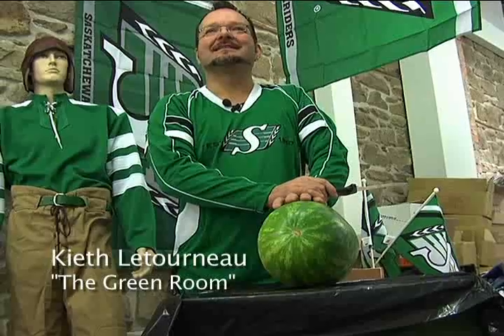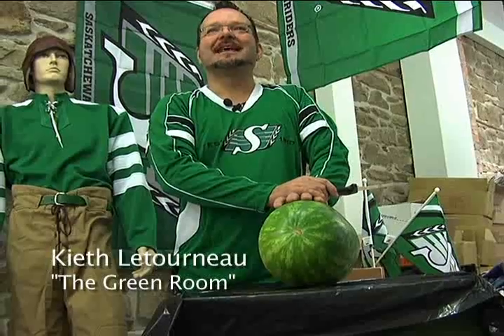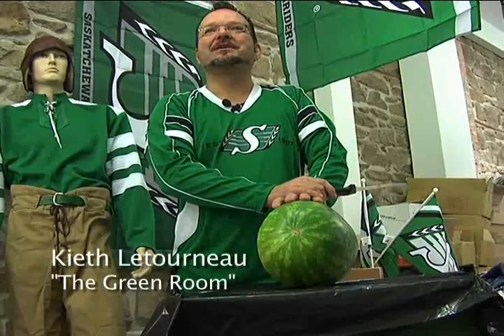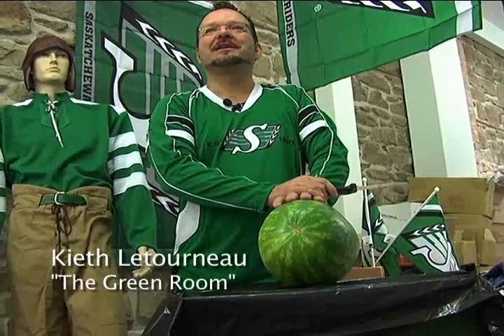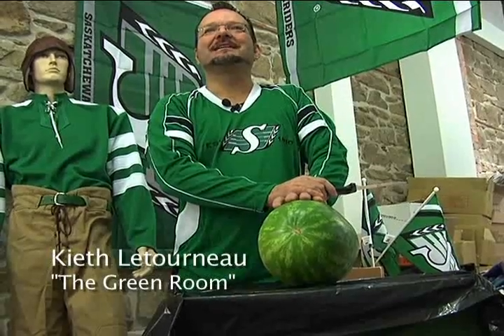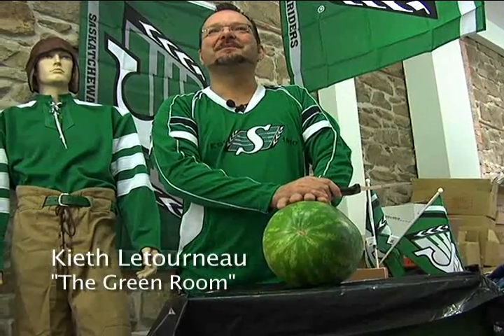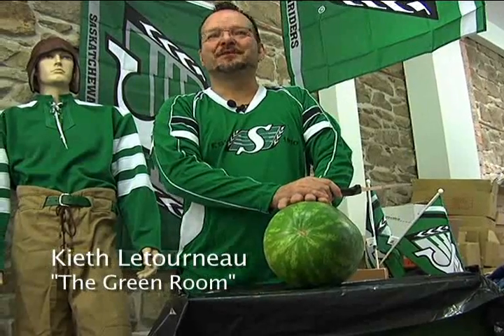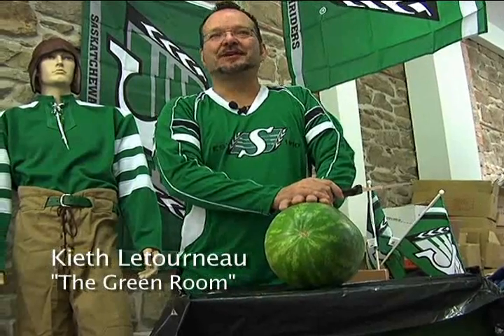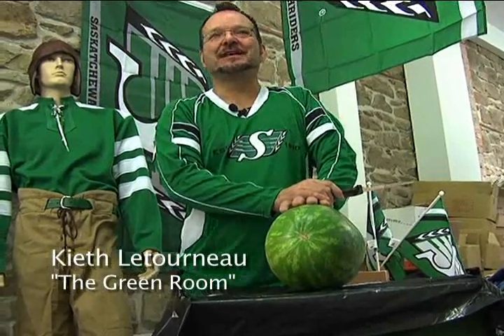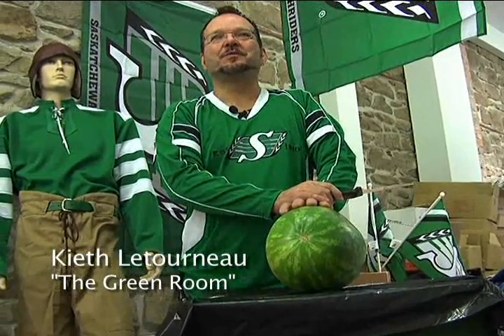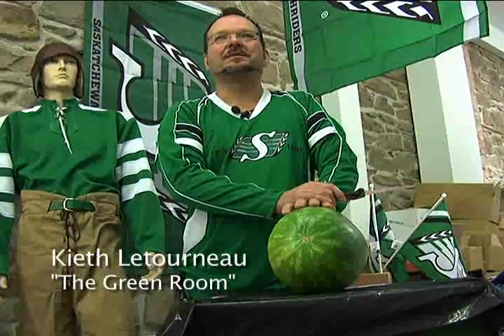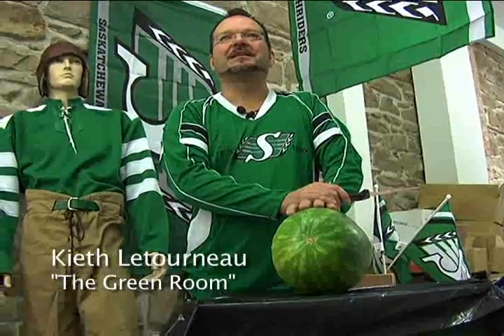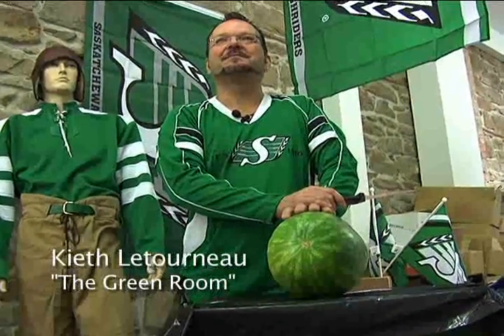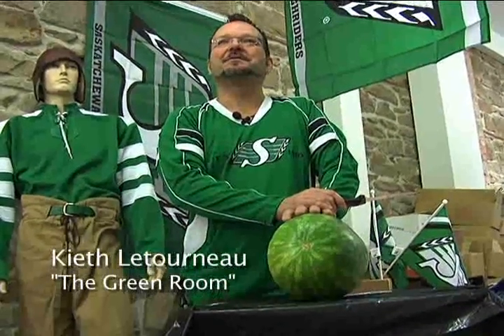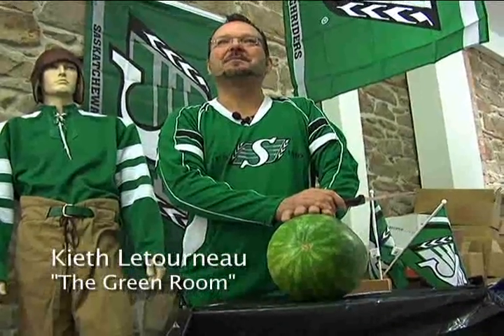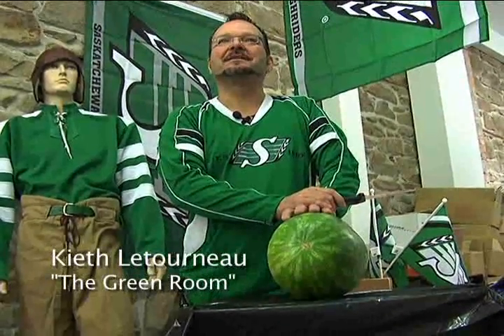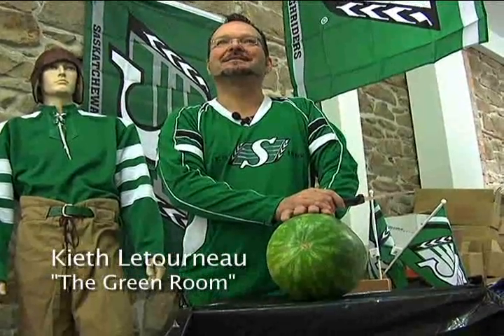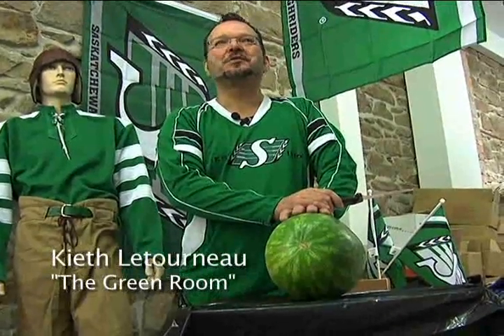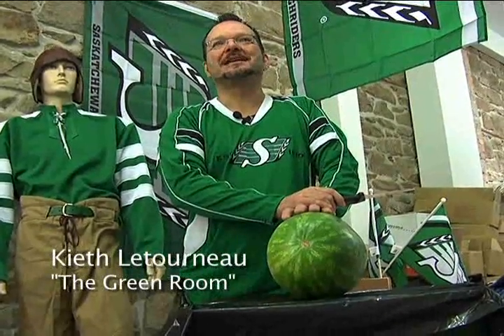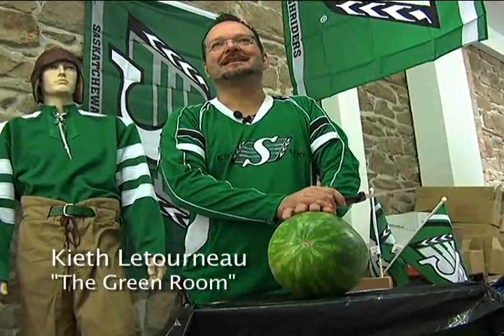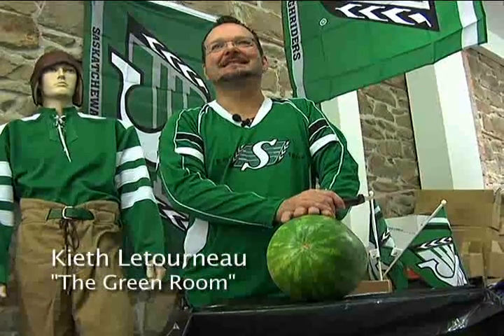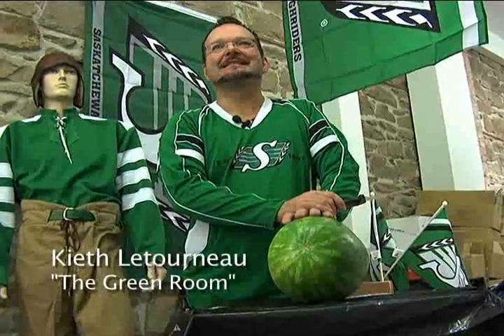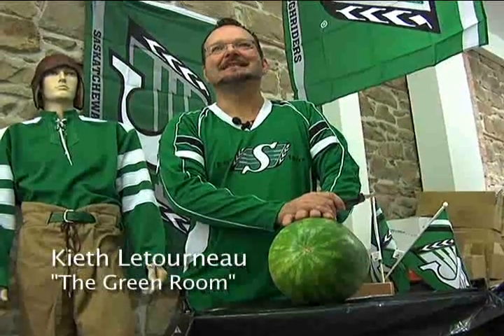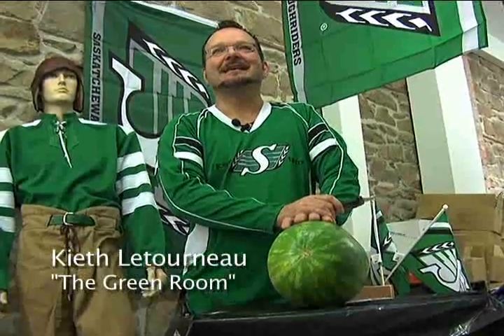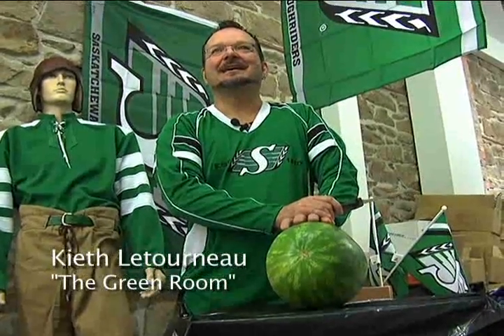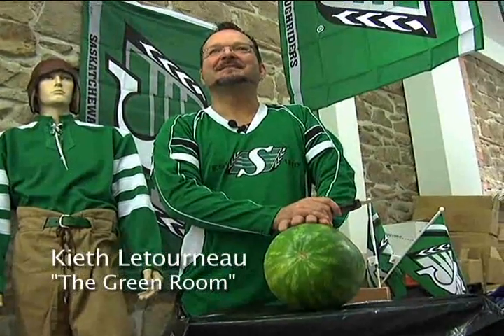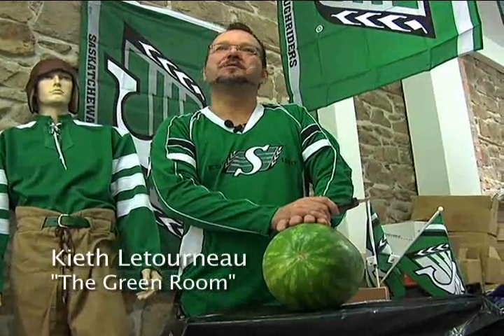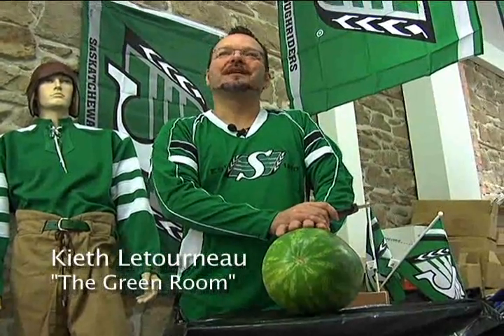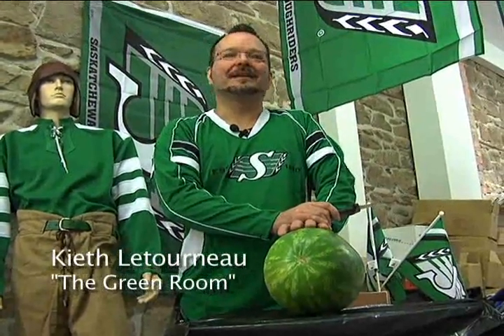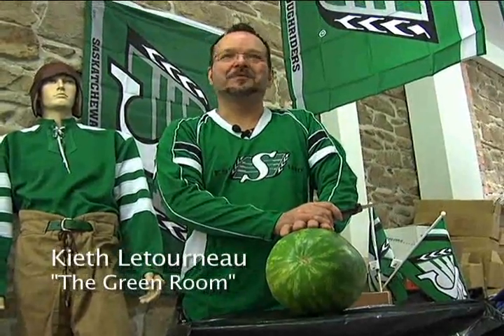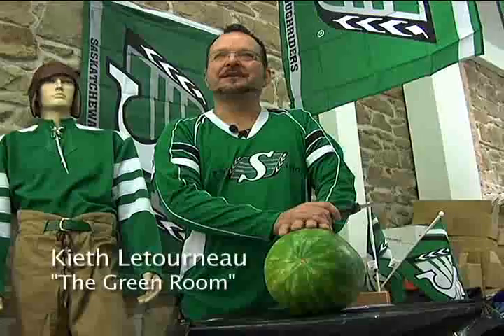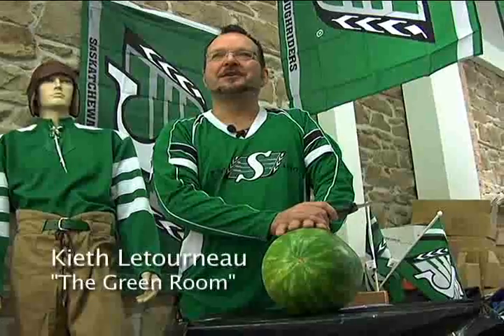Today we got a little bit of an odd-shaped watermelon, but remember it's totally out of season, so we were lucky to get one at all.